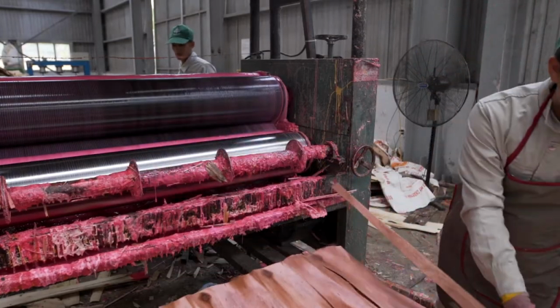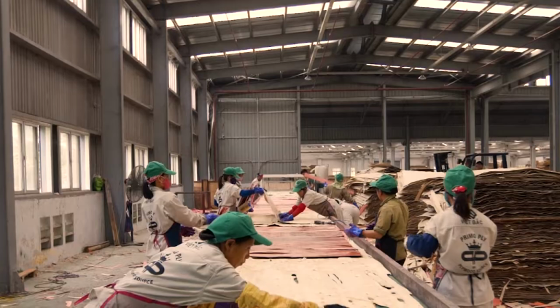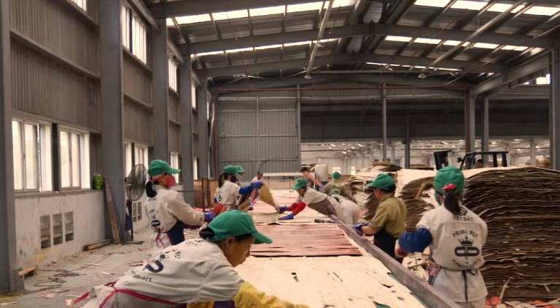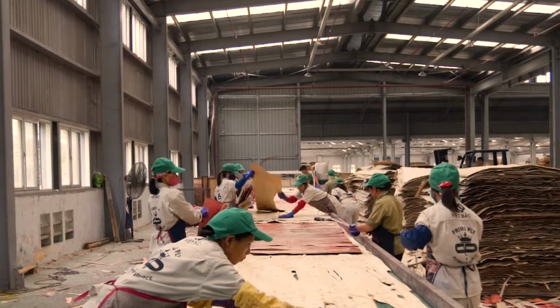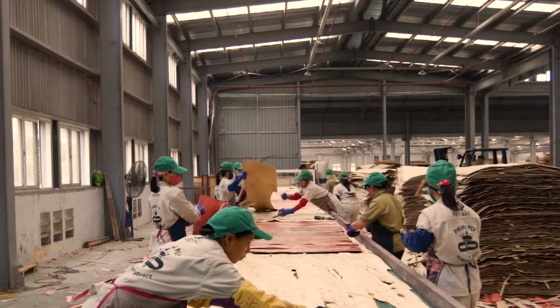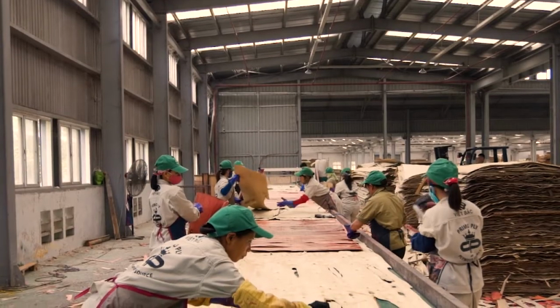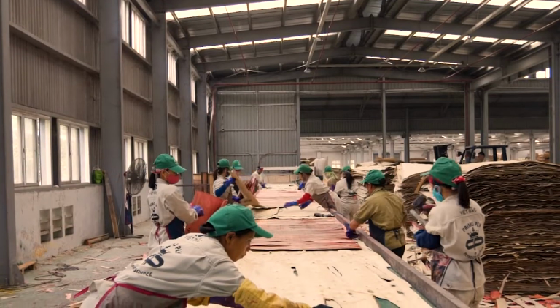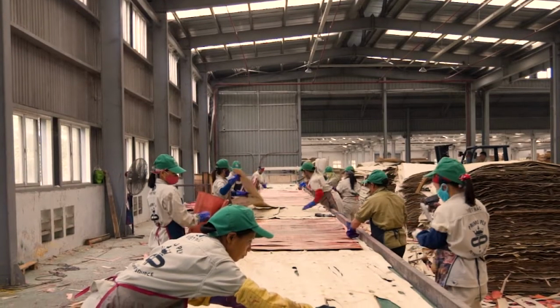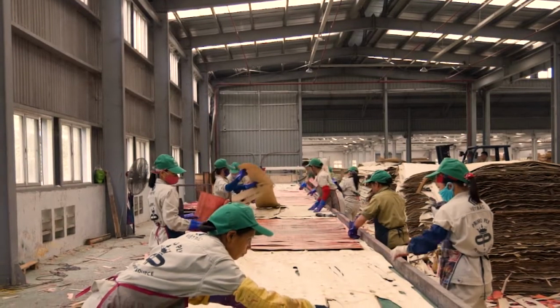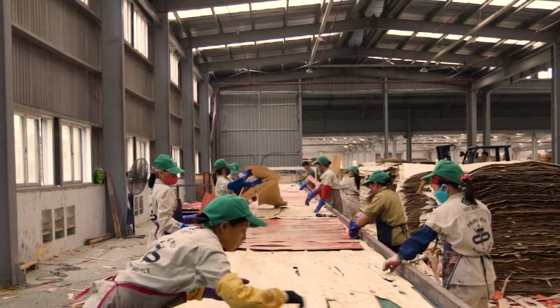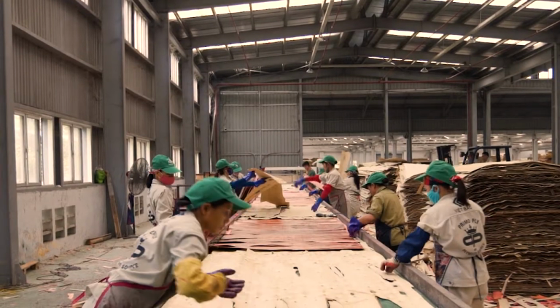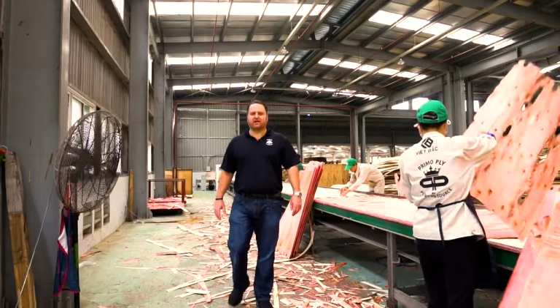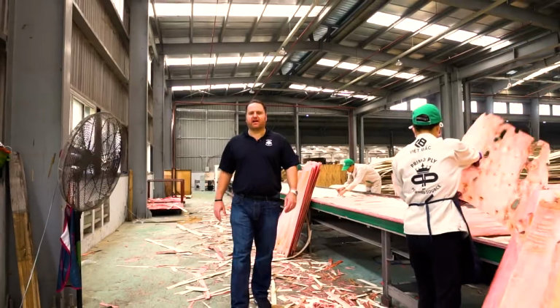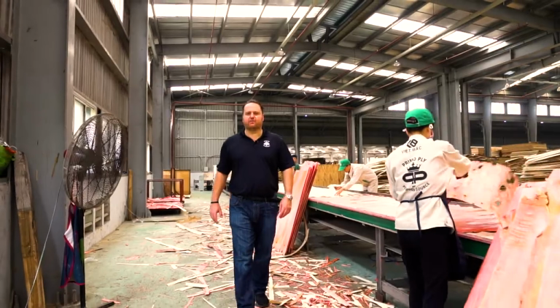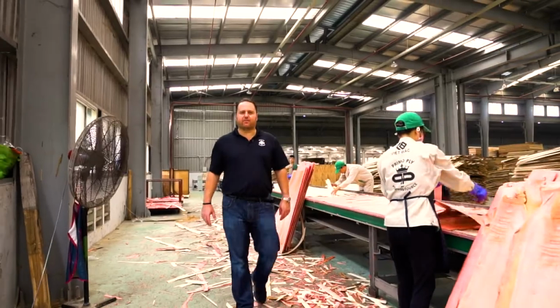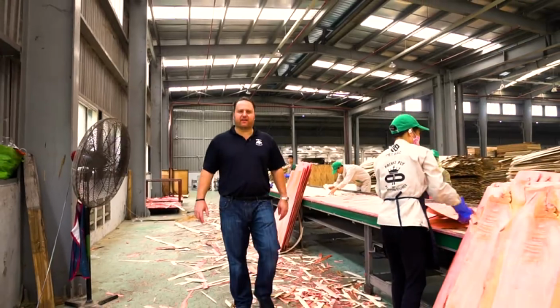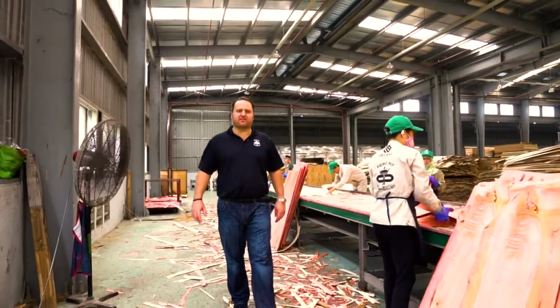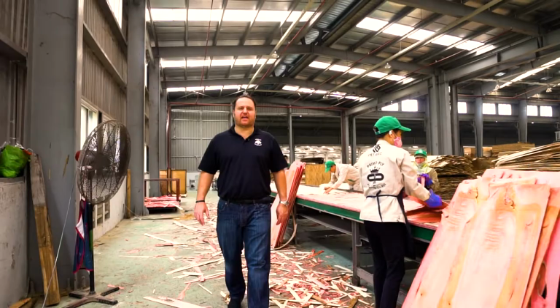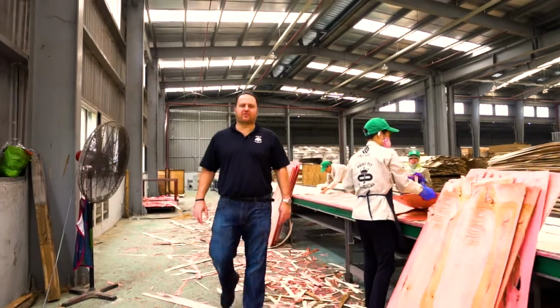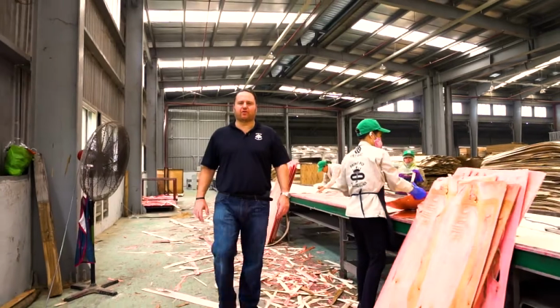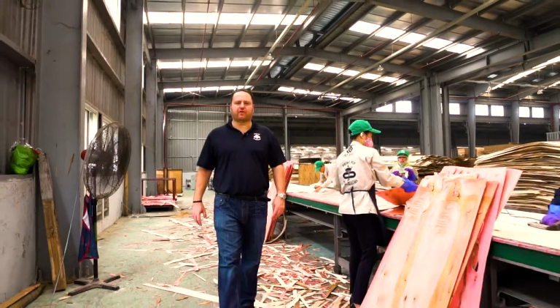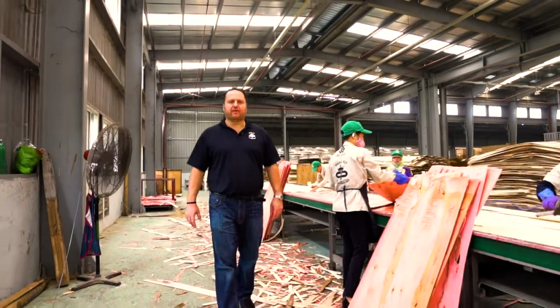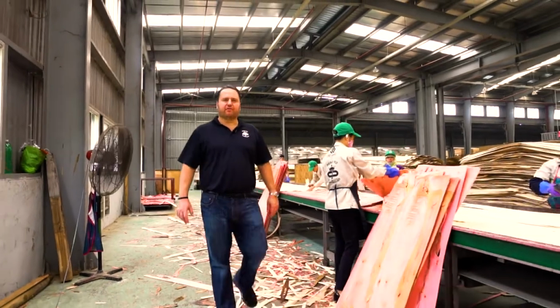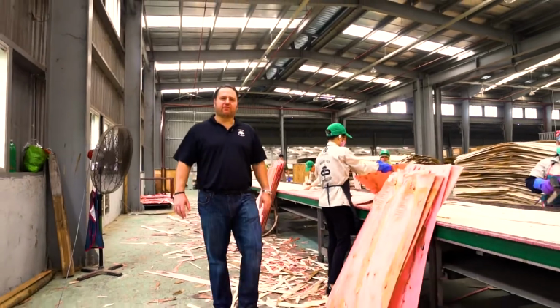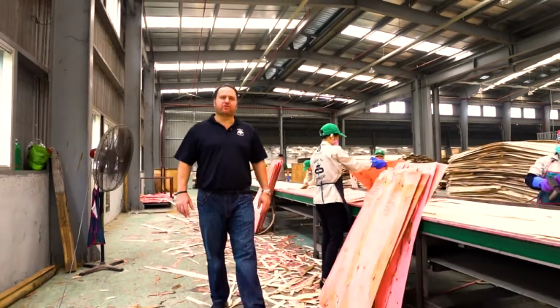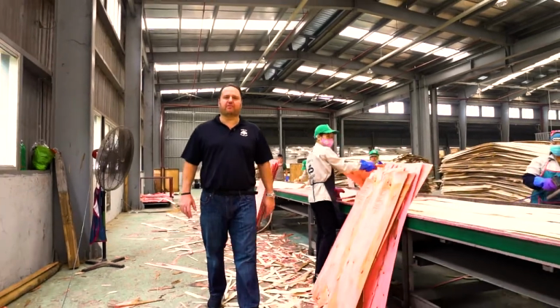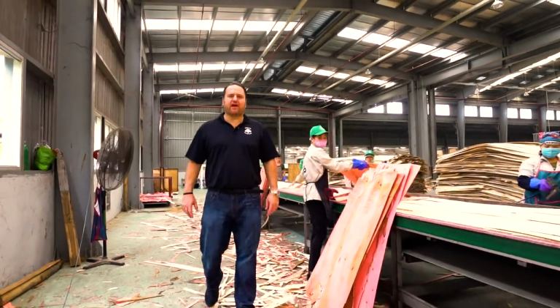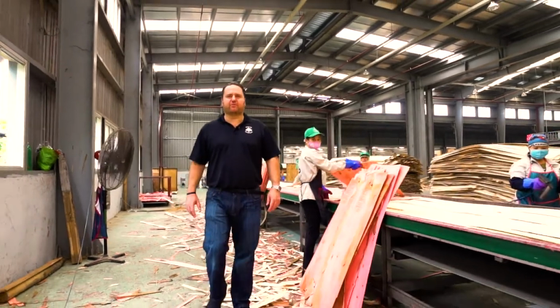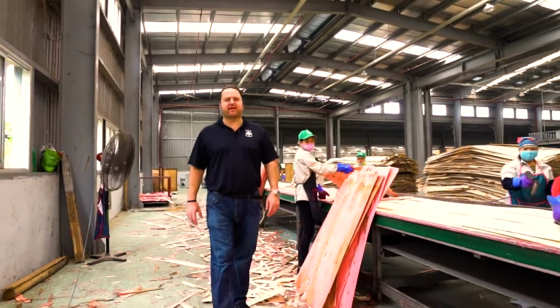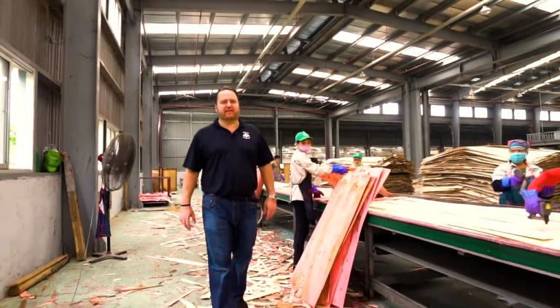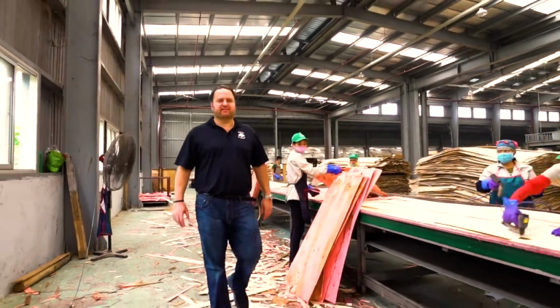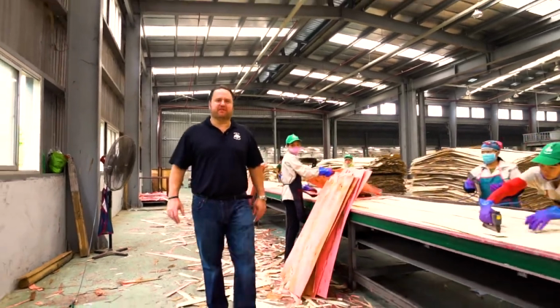This is our continuous core production line where we make our standard core for the majority of plywood we make at this mill.